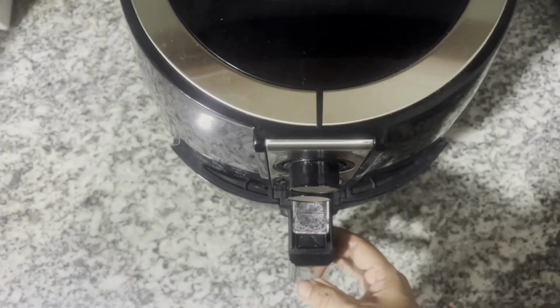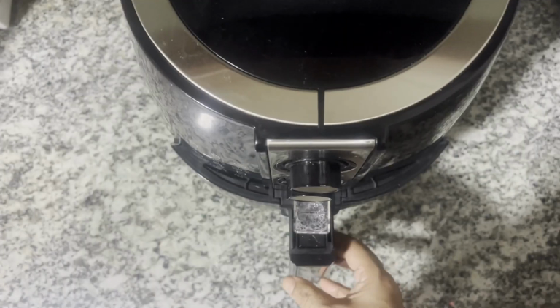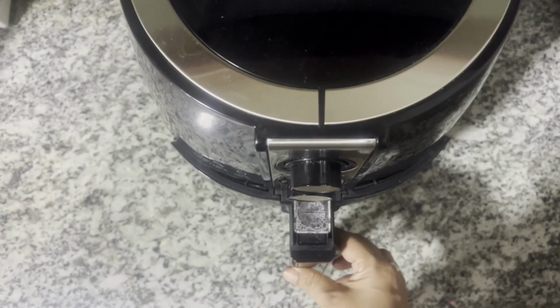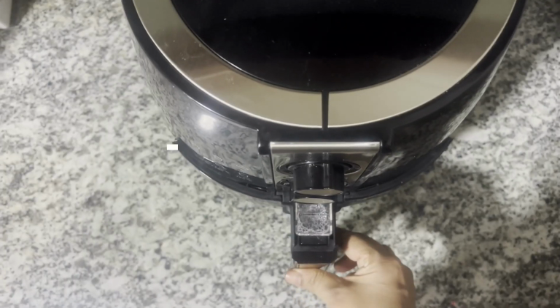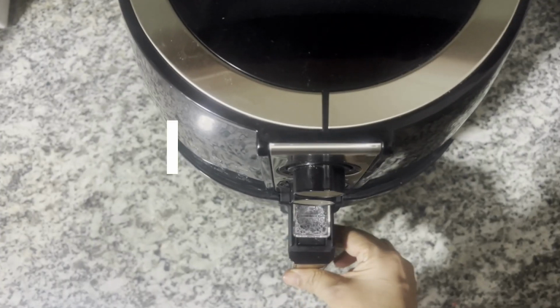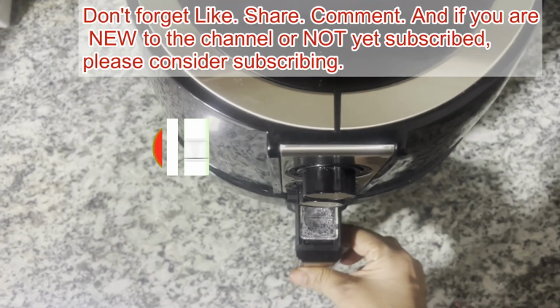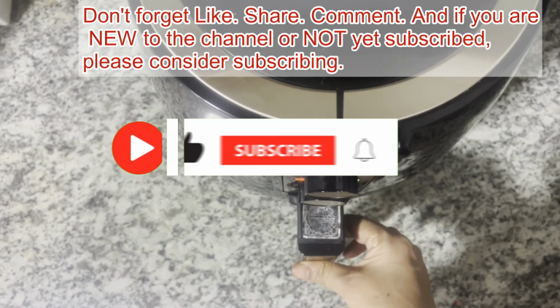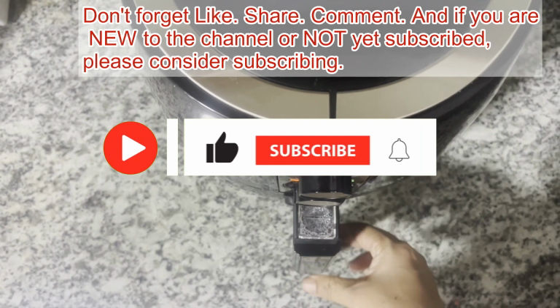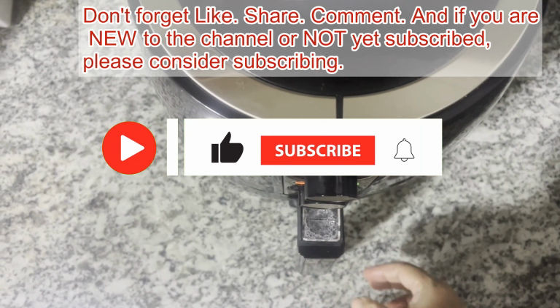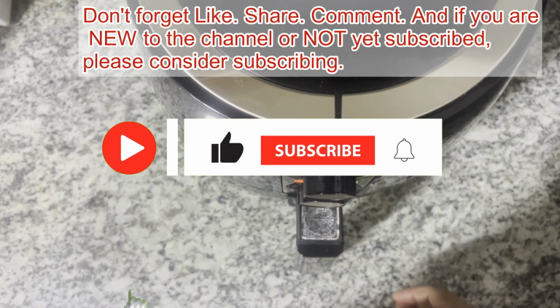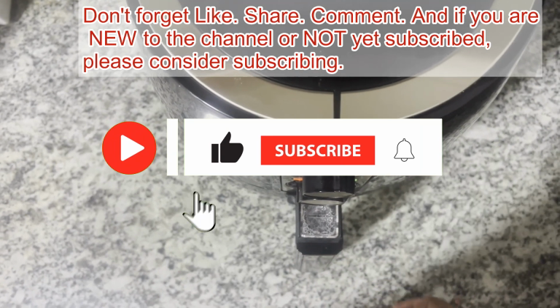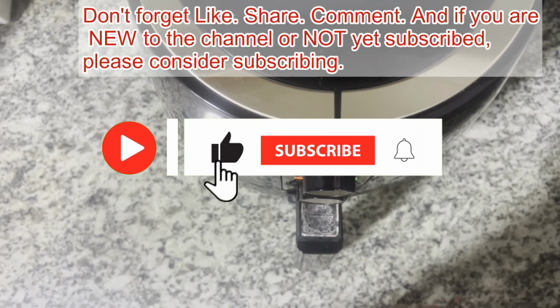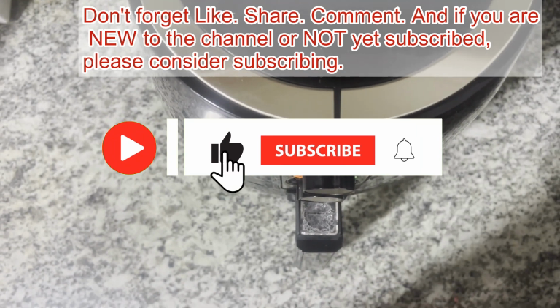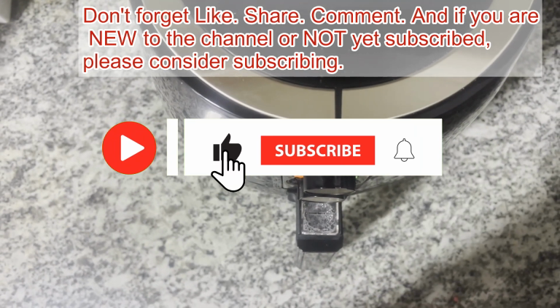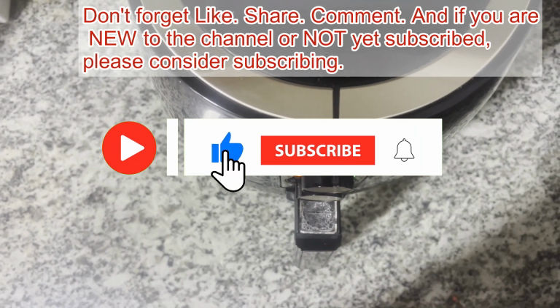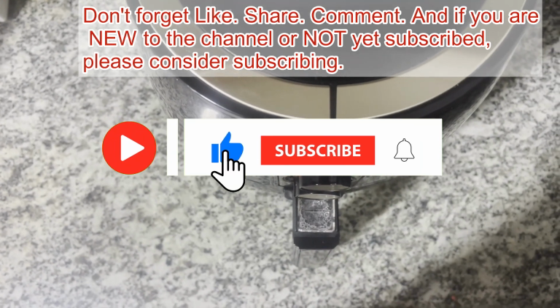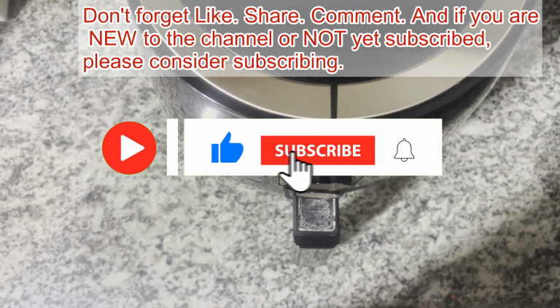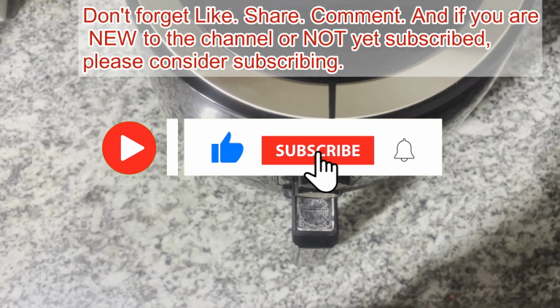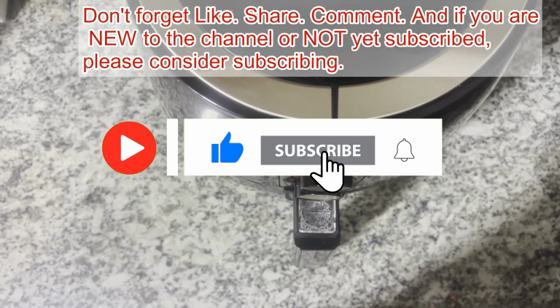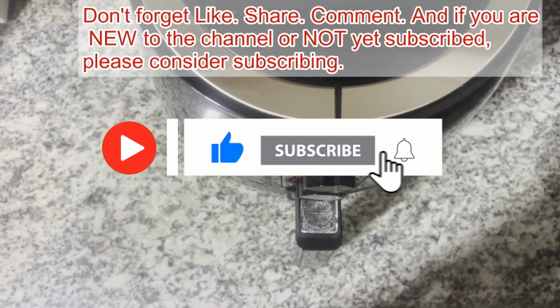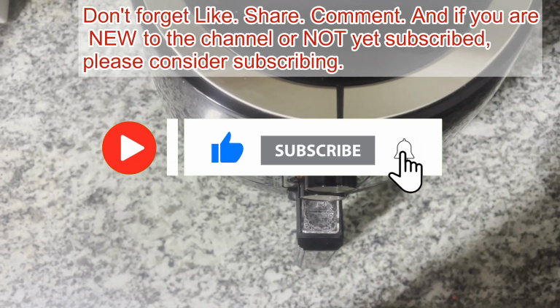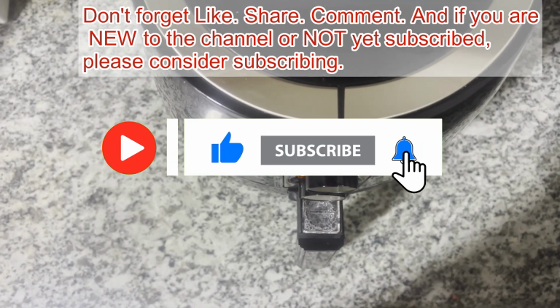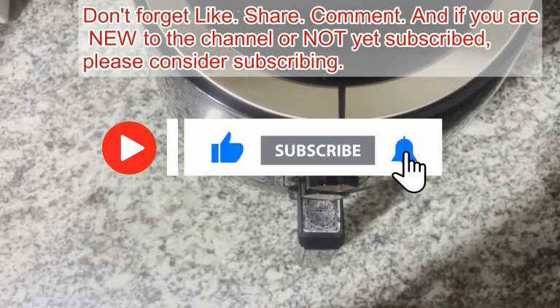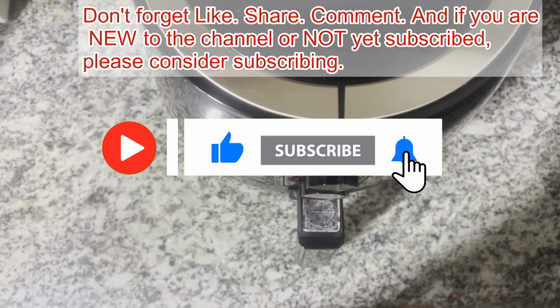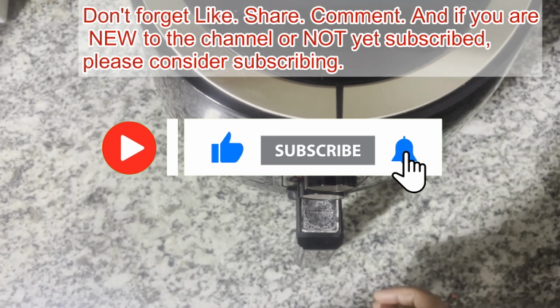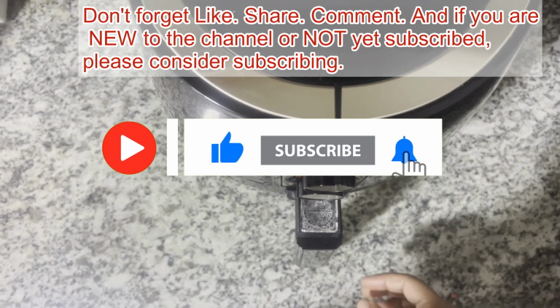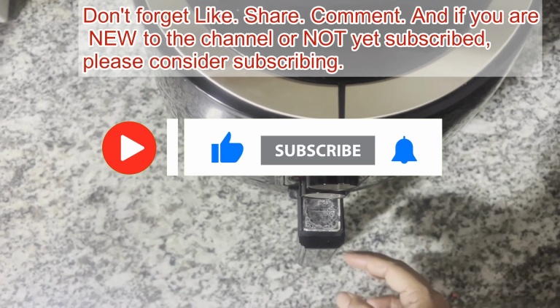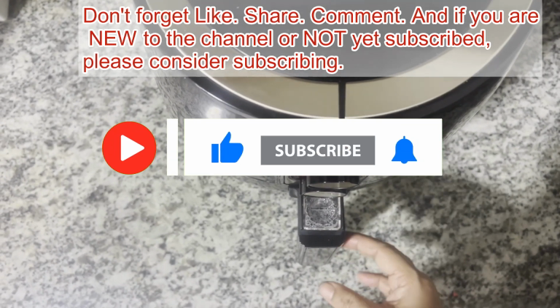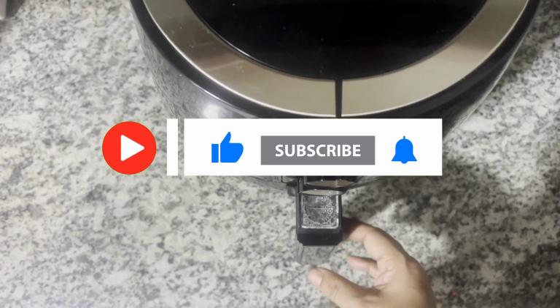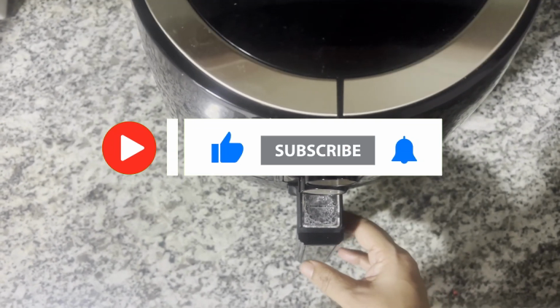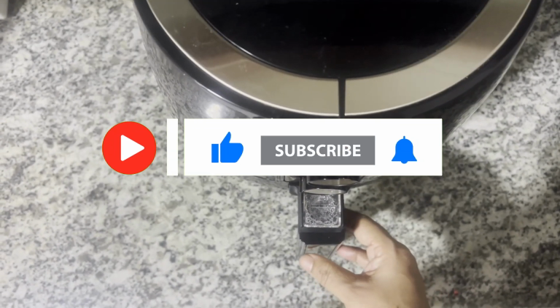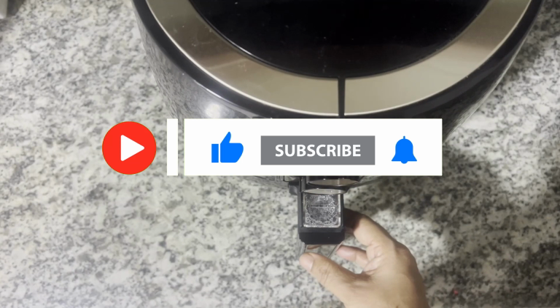Hoping you like this recipe — looking forward to your comments and feedback. The recipe for this I will leave in the description box. Thank you.